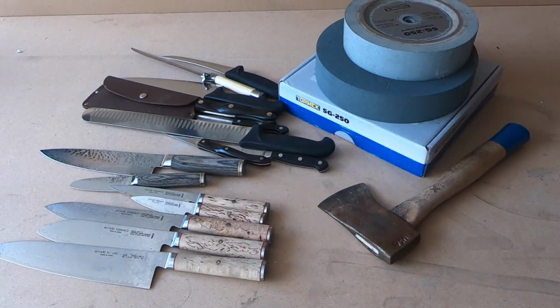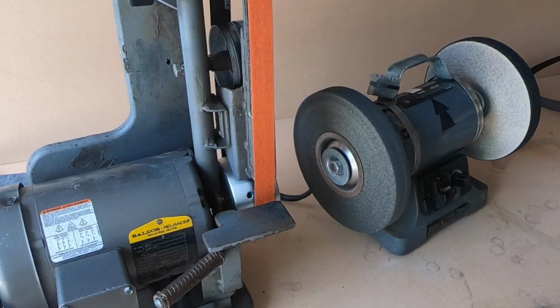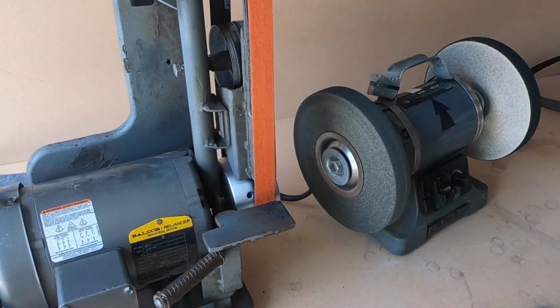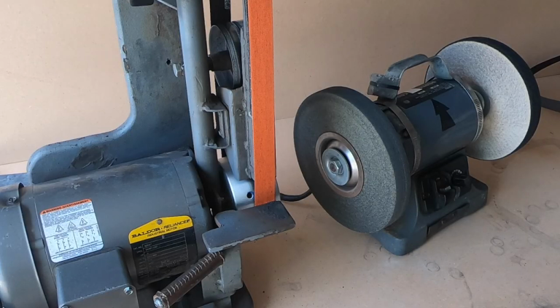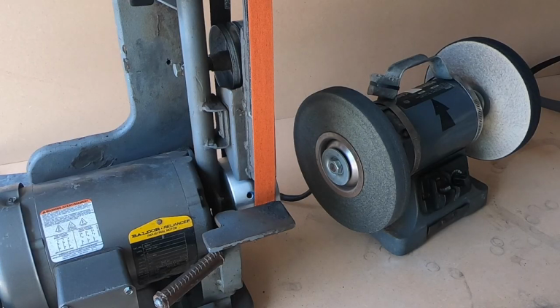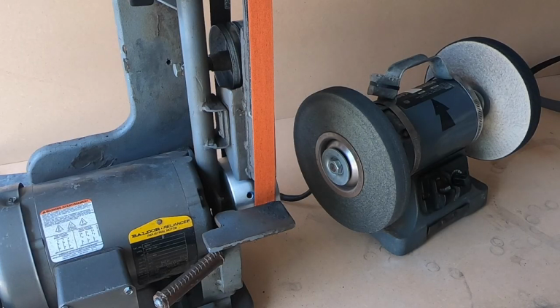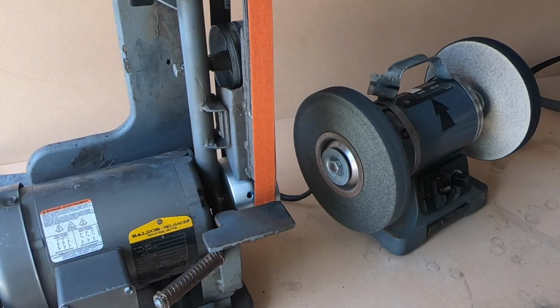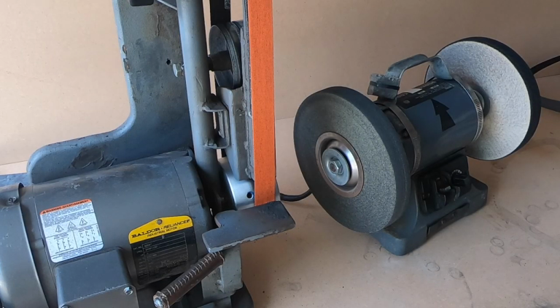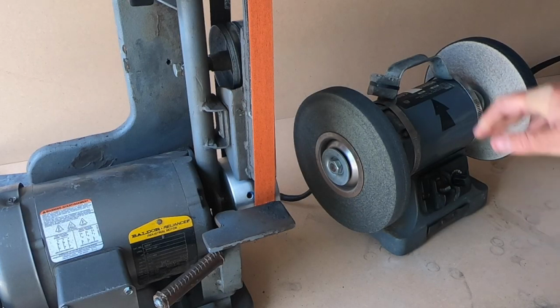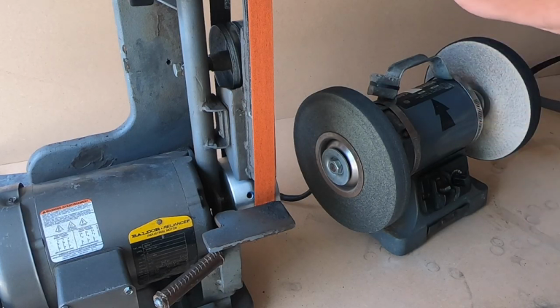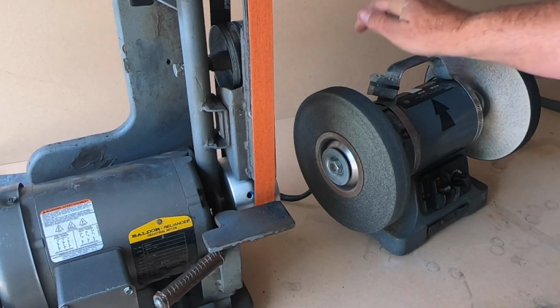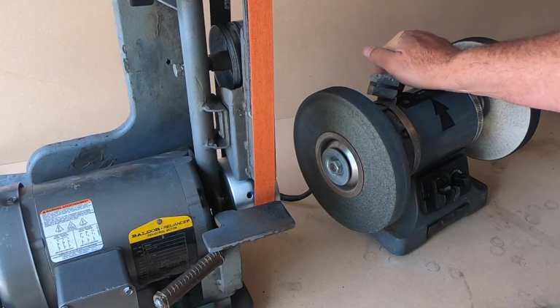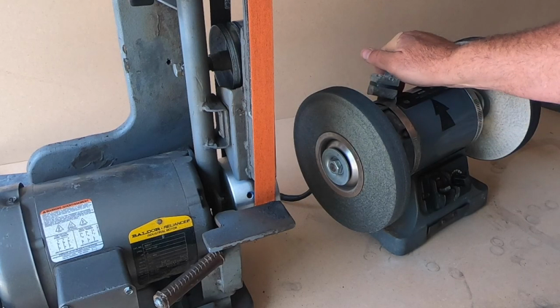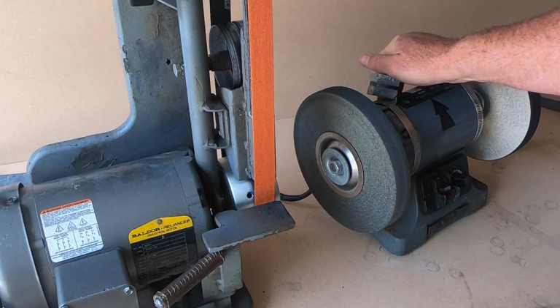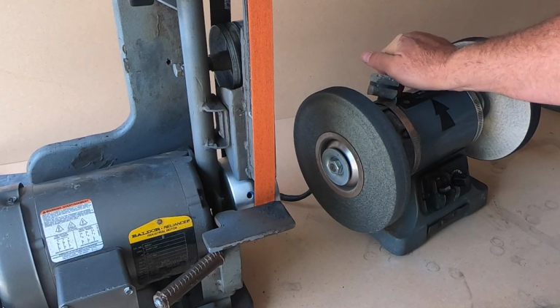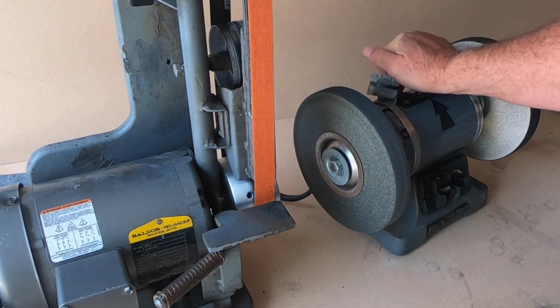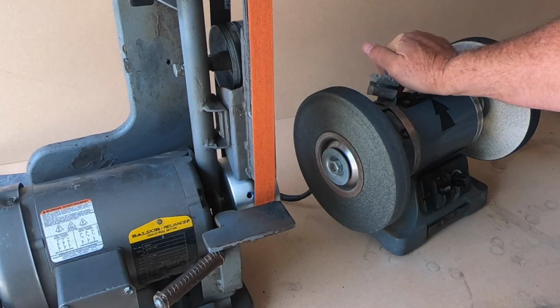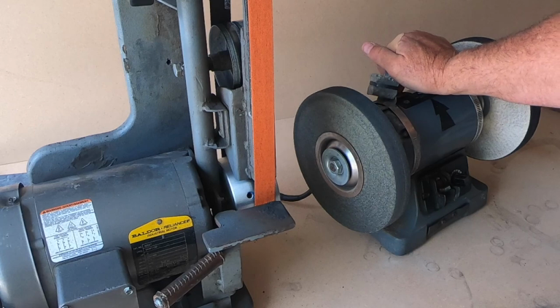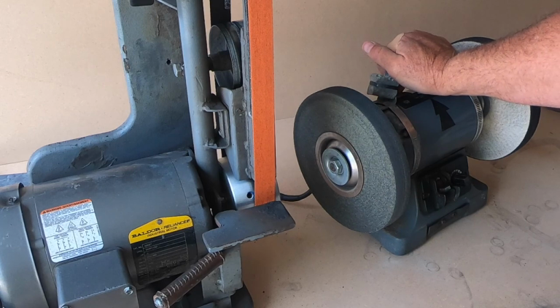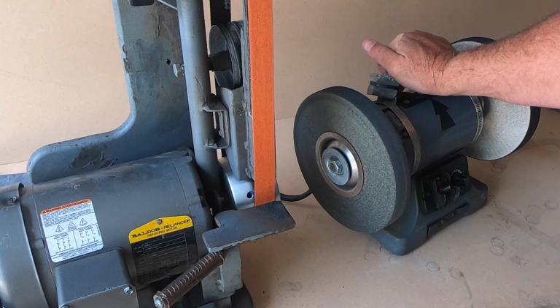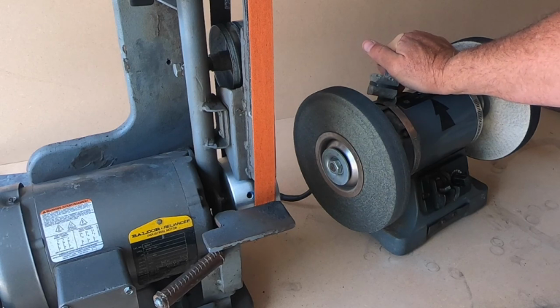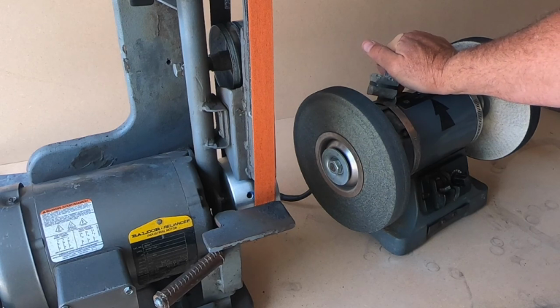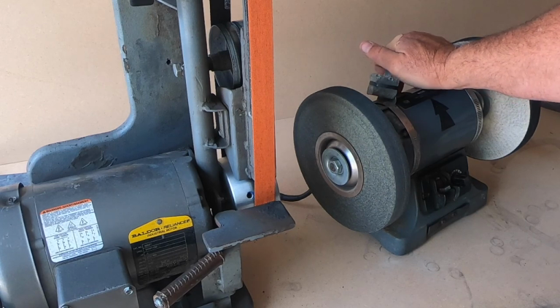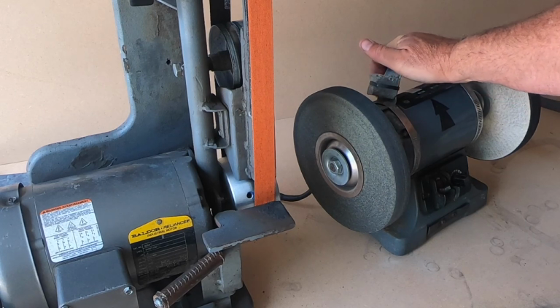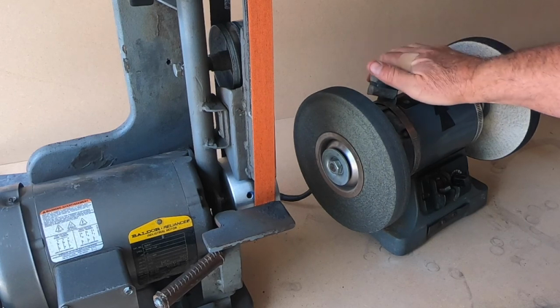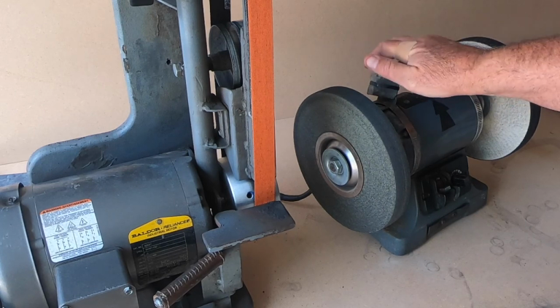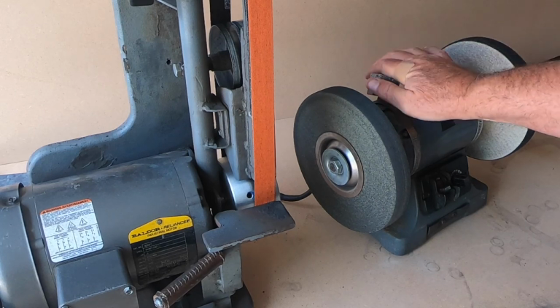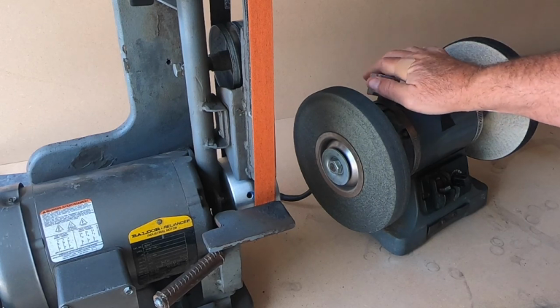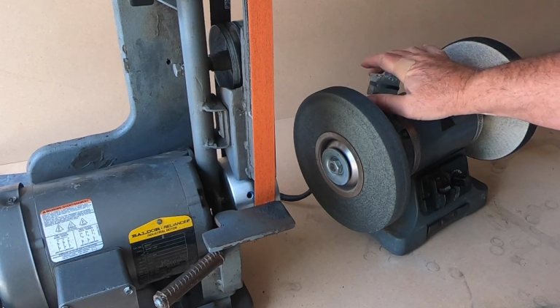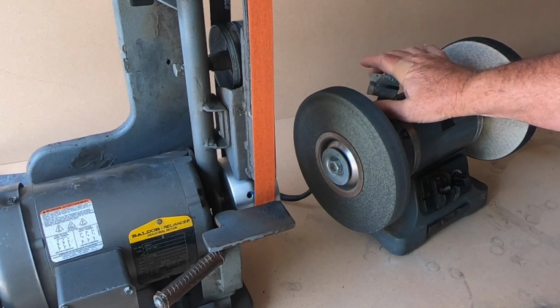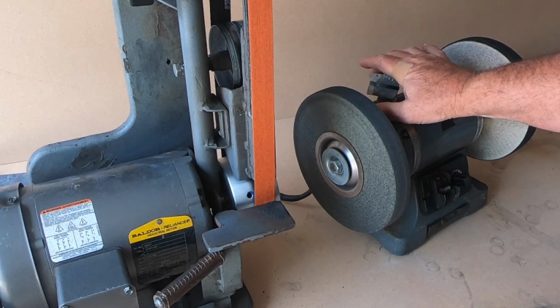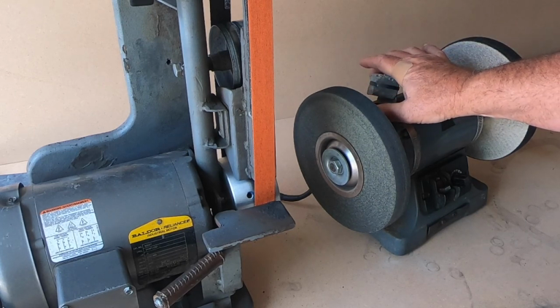So as I promised, I'm going to take this bench grinder and I'm going to show you how to reverse the direction.